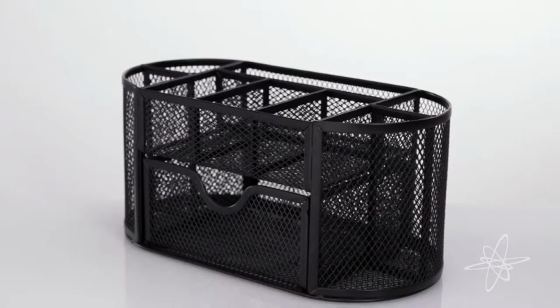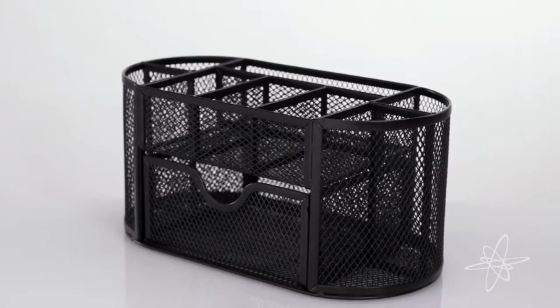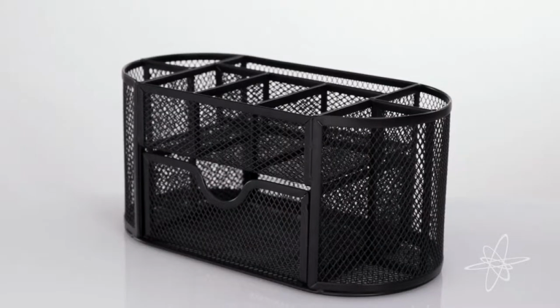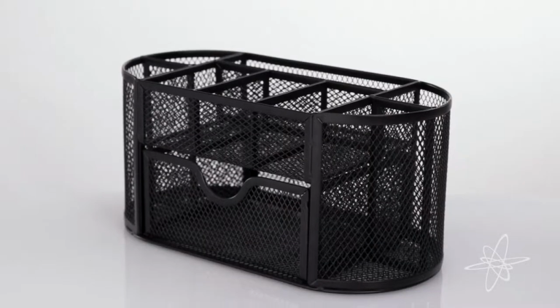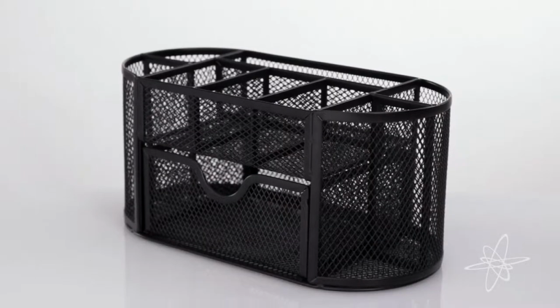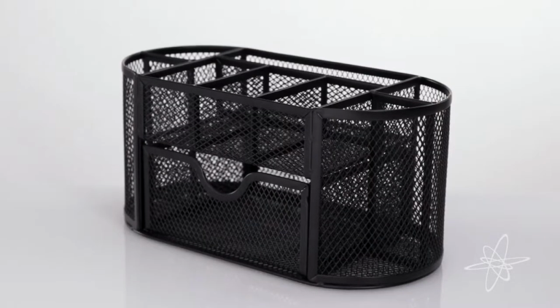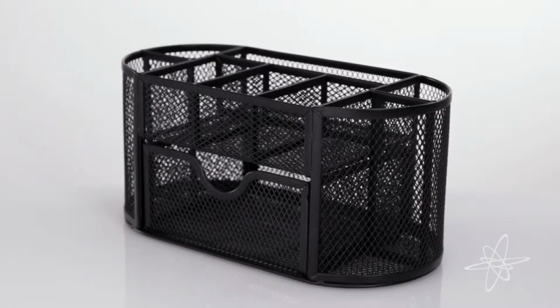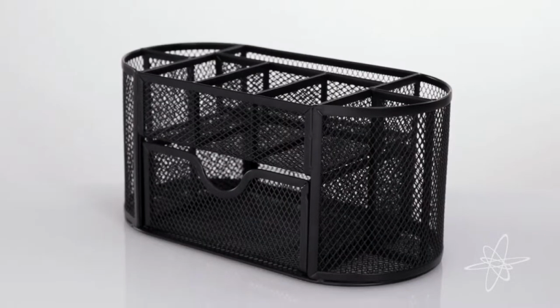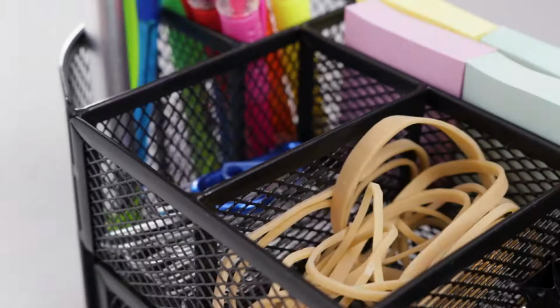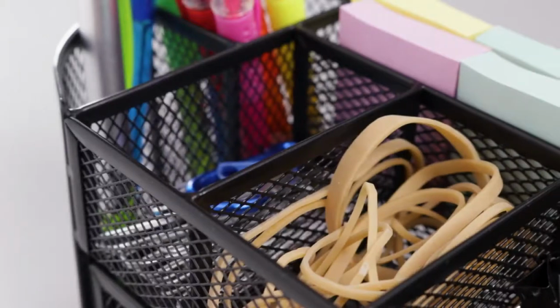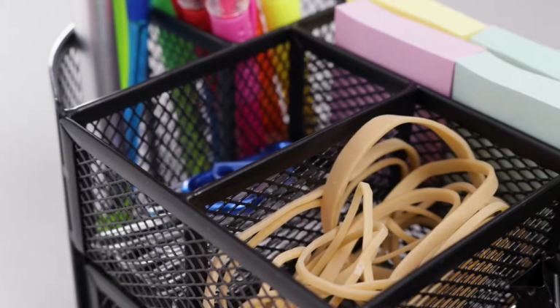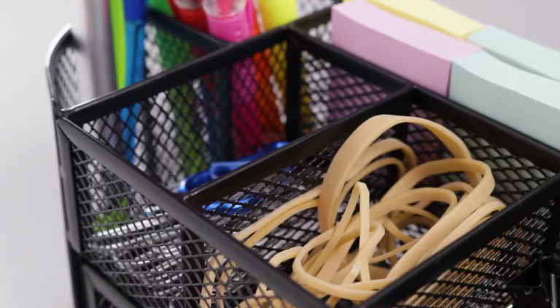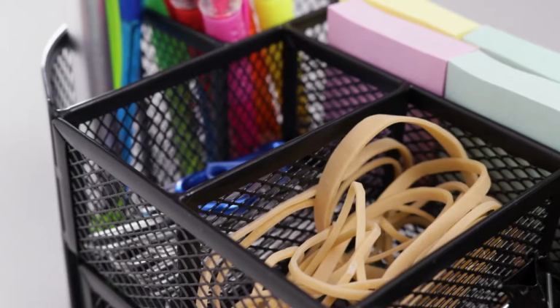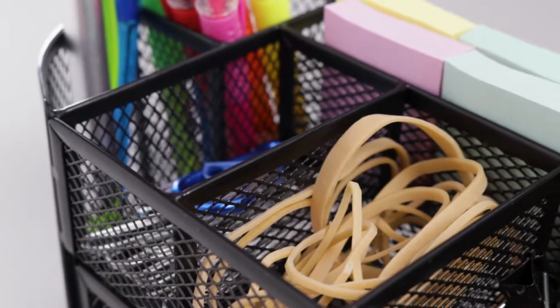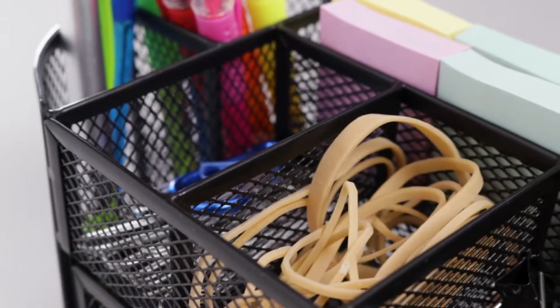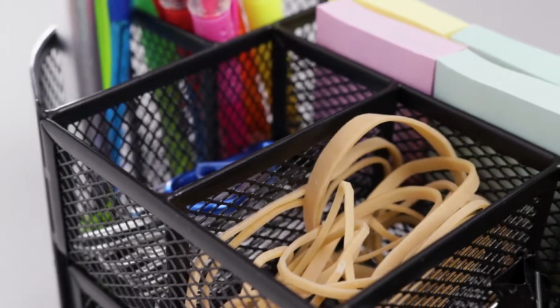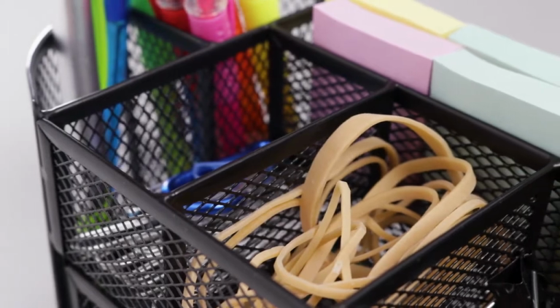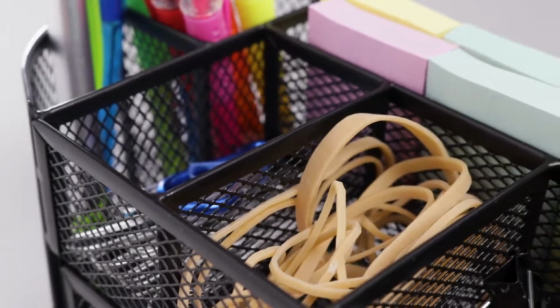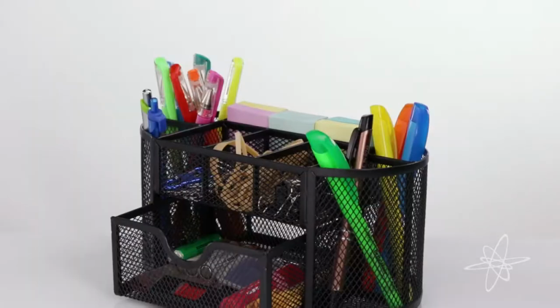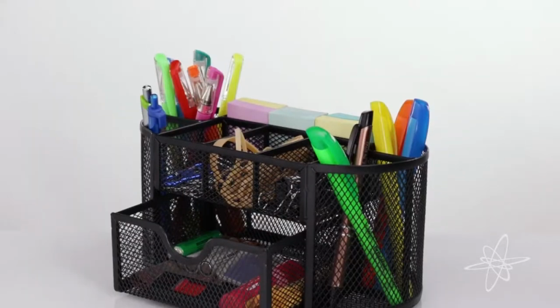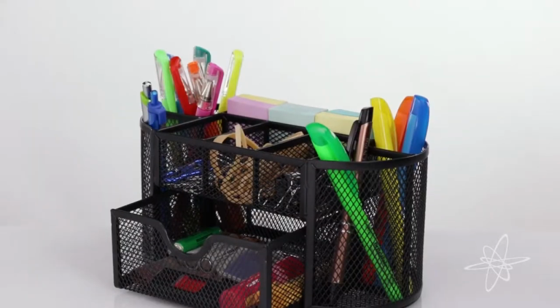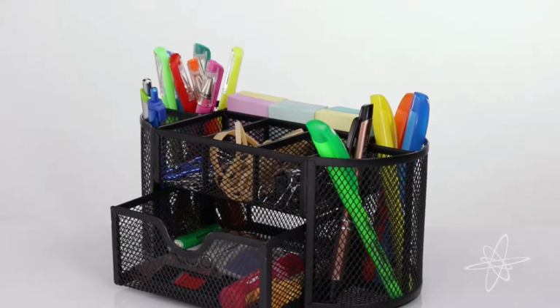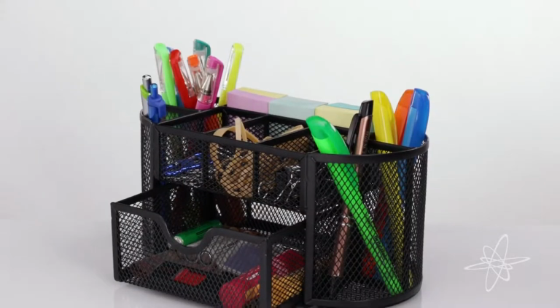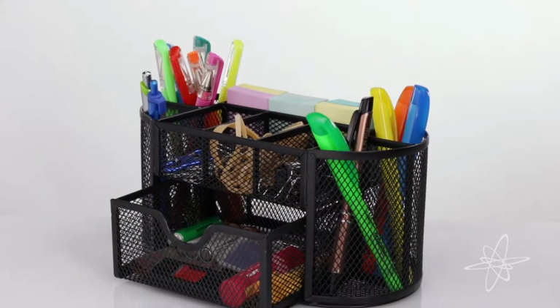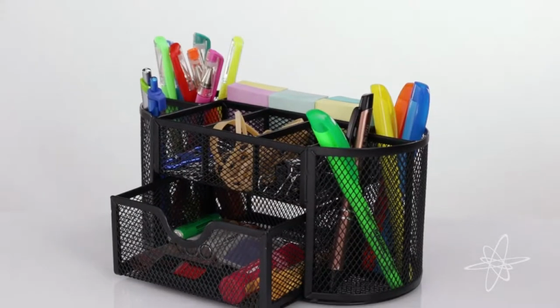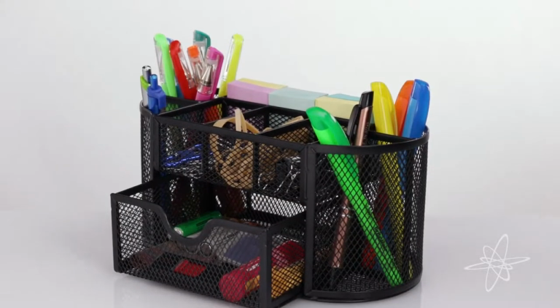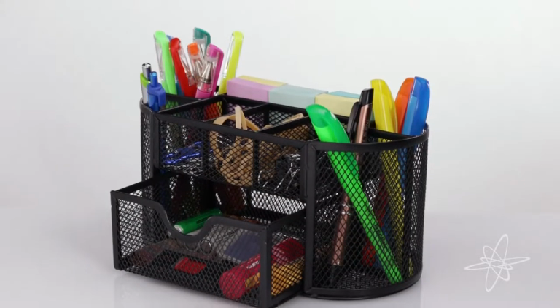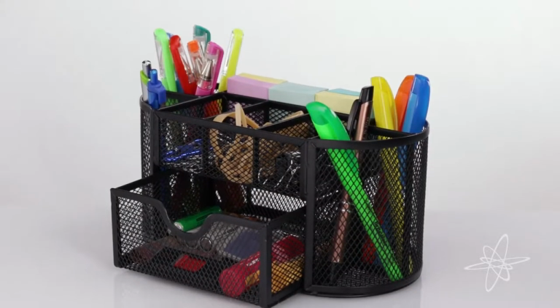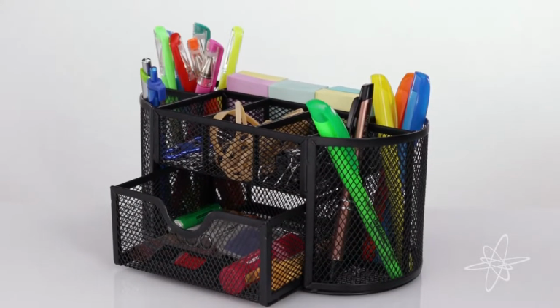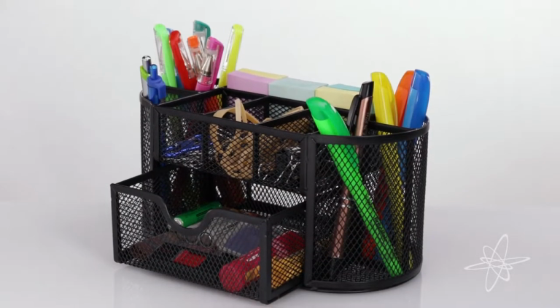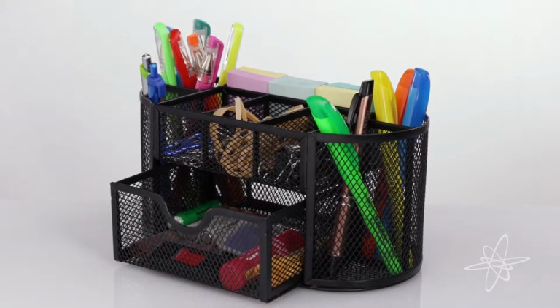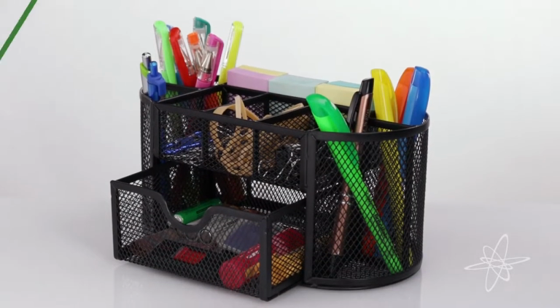Familiar structure with distinct construction. The Simply Genius Desk Organizer.